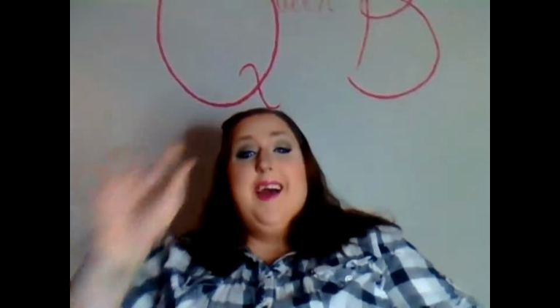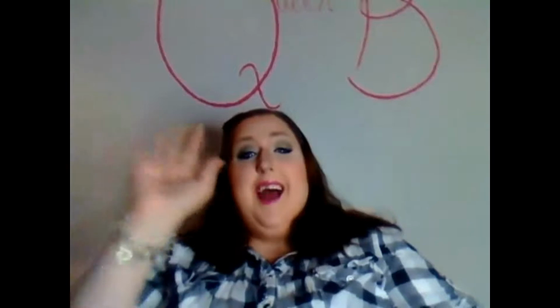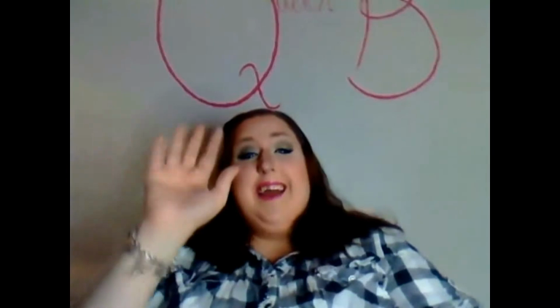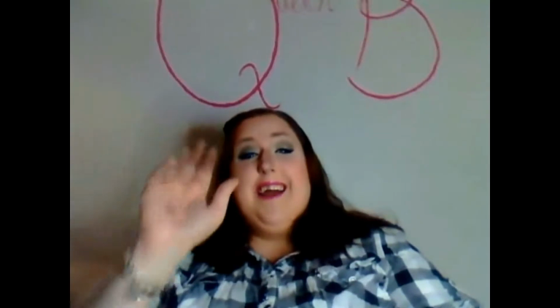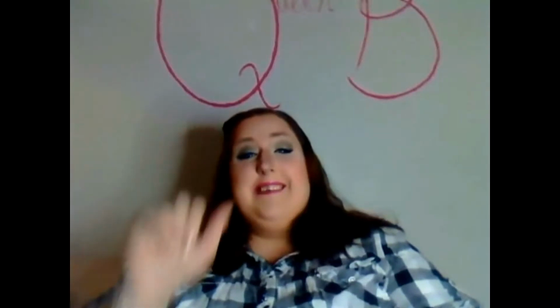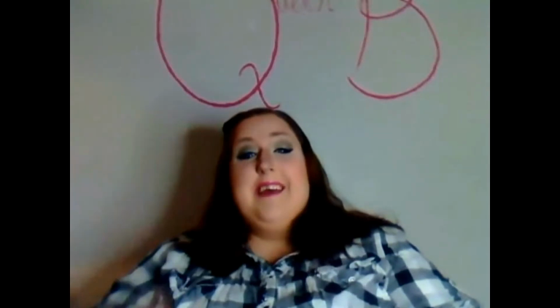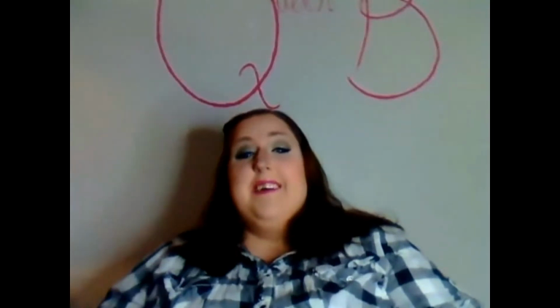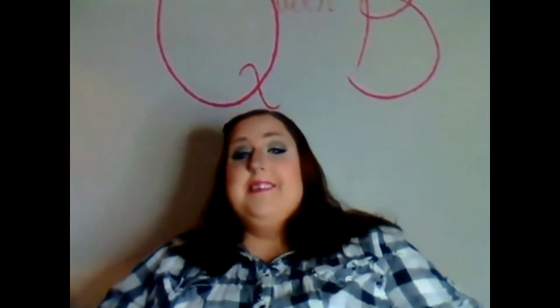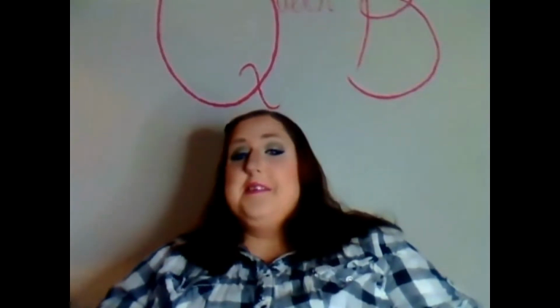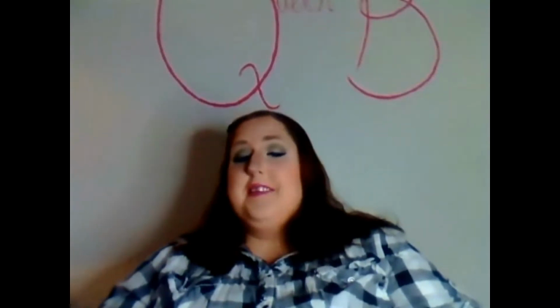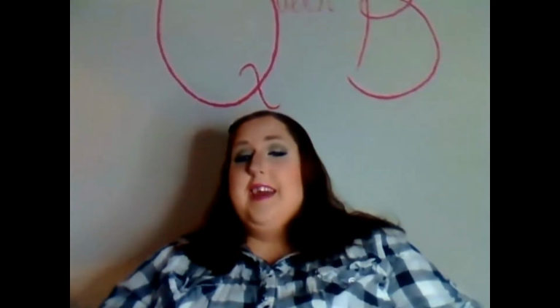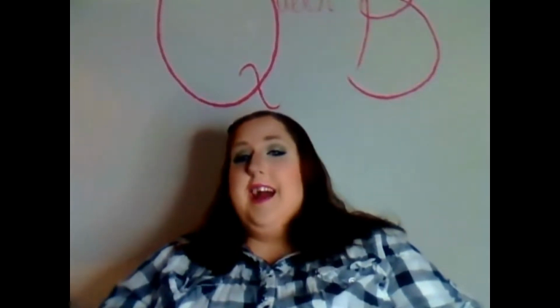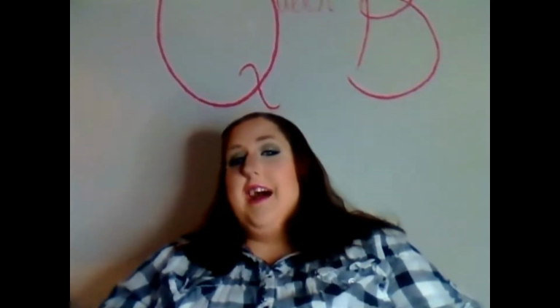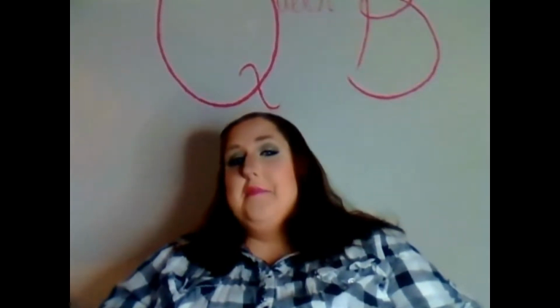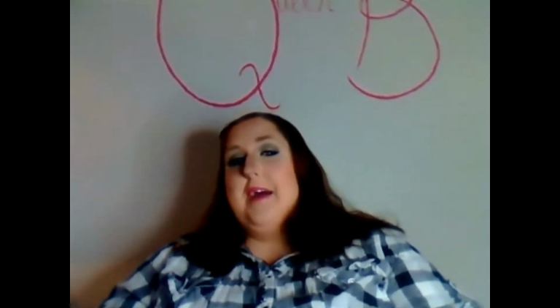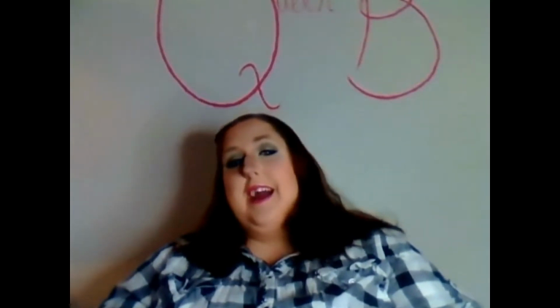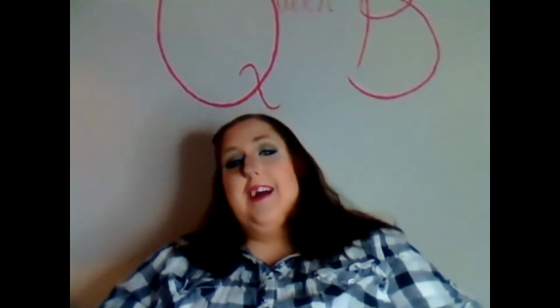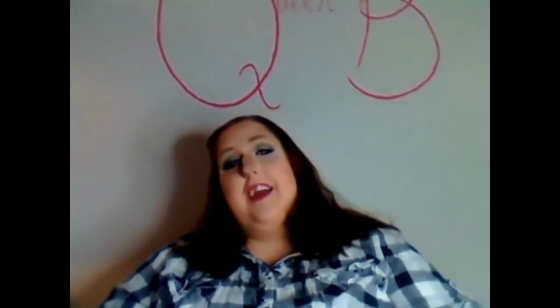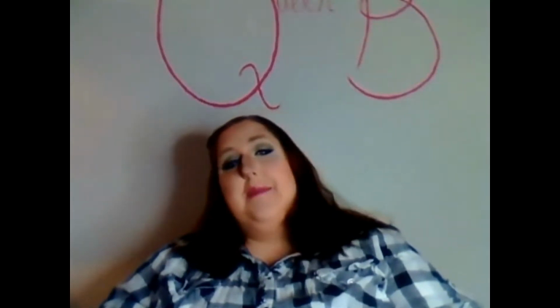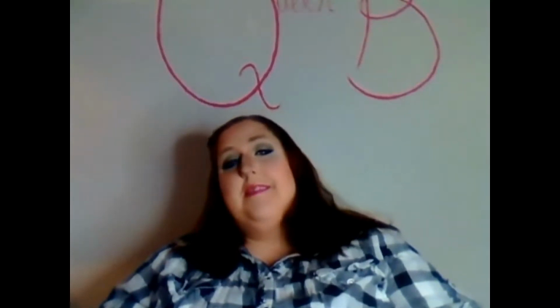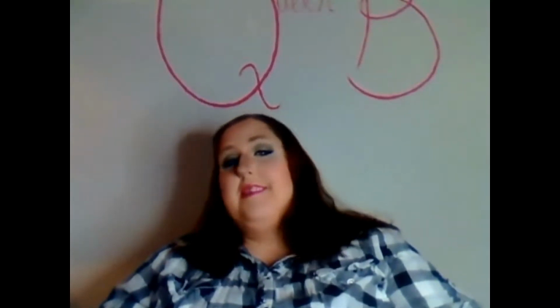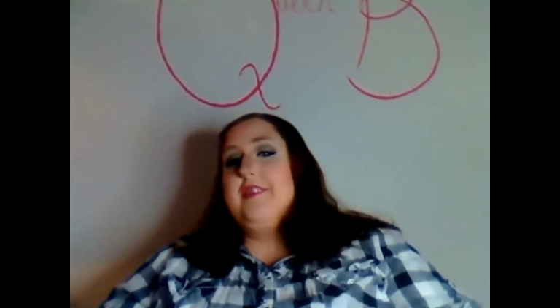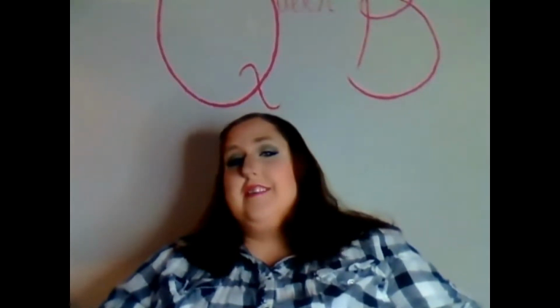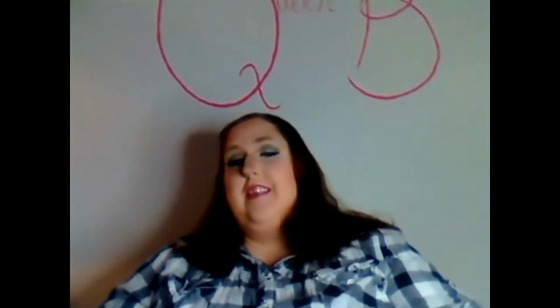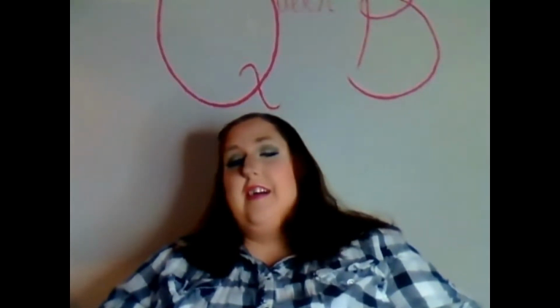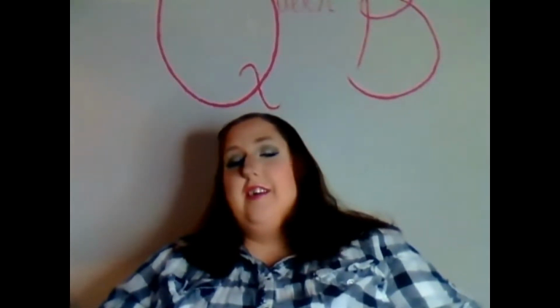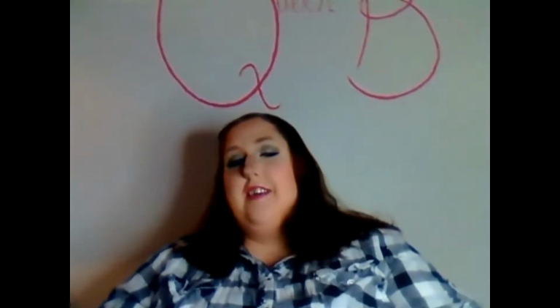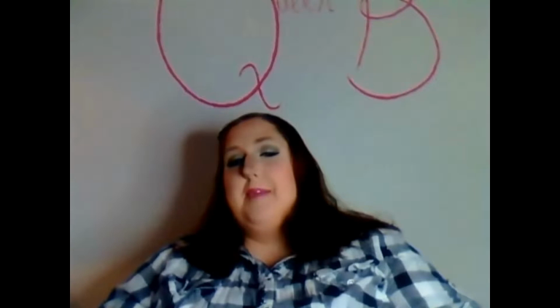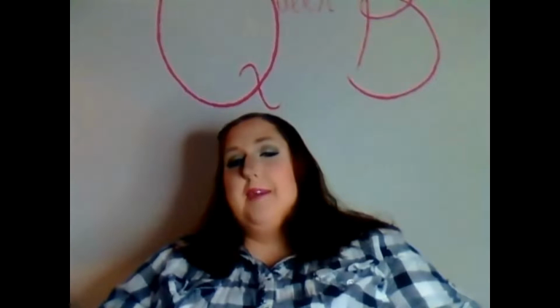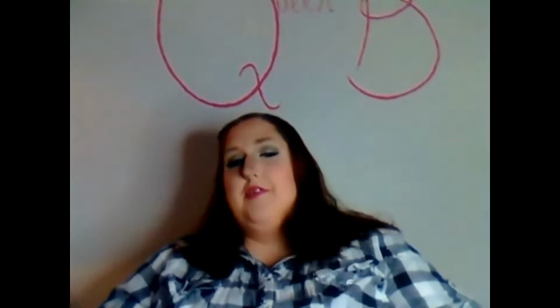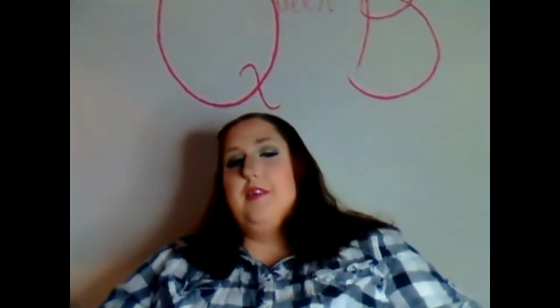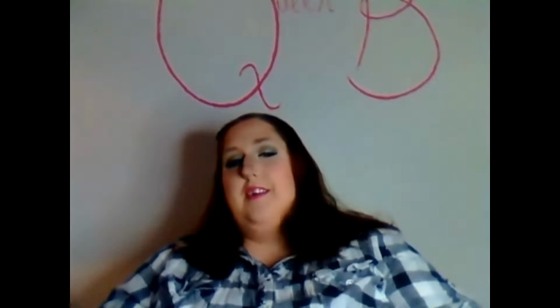Hi guys! So today I have my Hunger Games District 11 makeup tutorial.